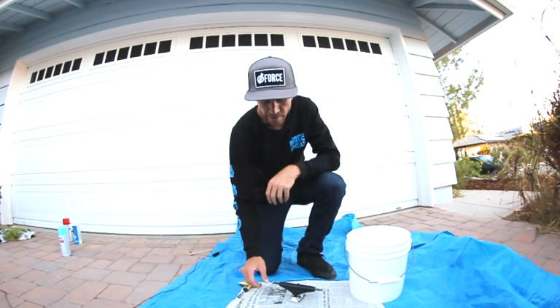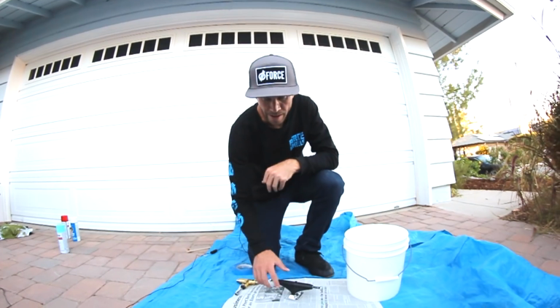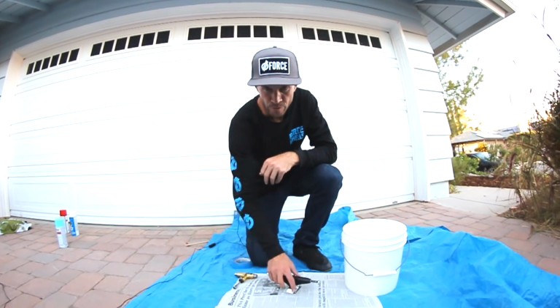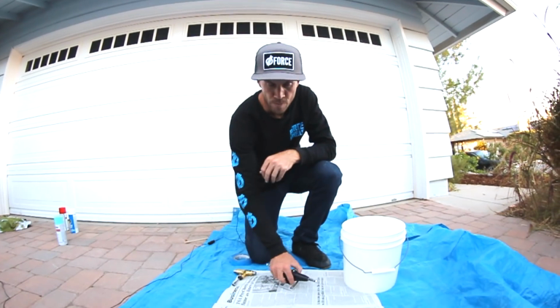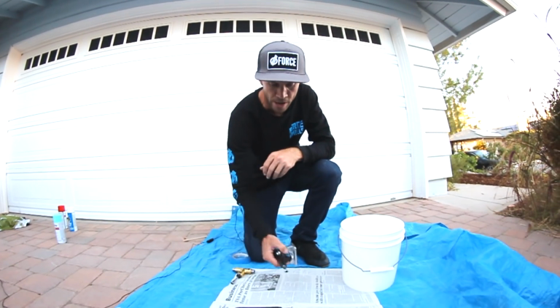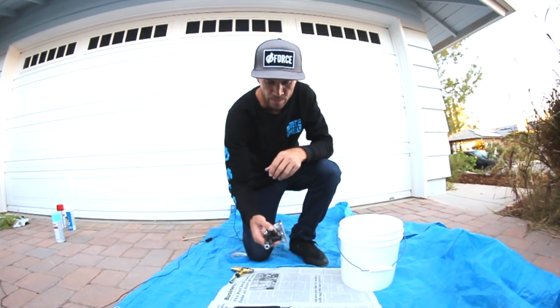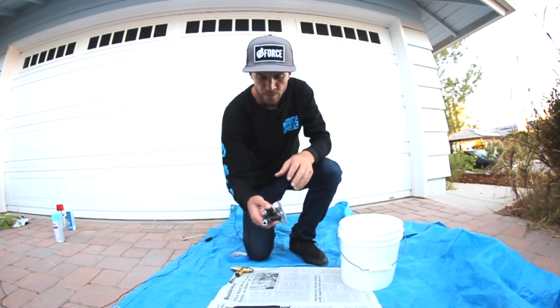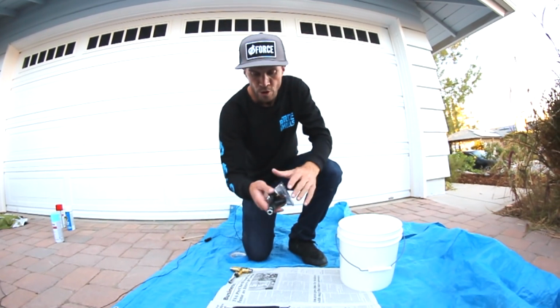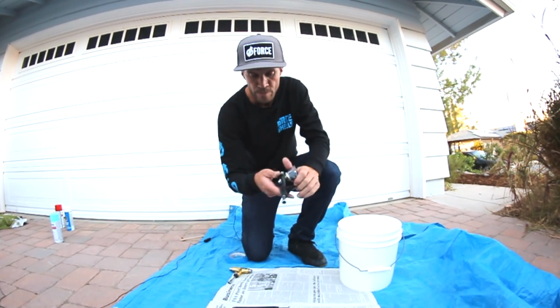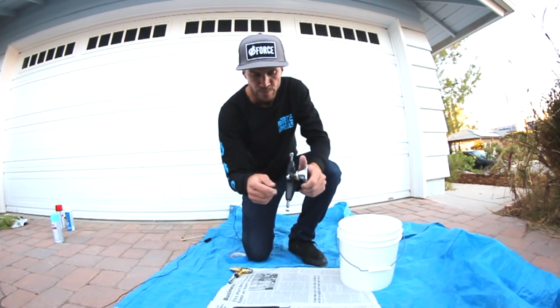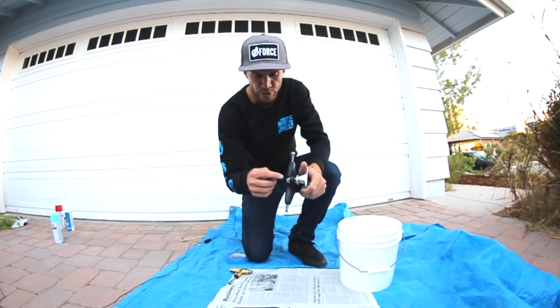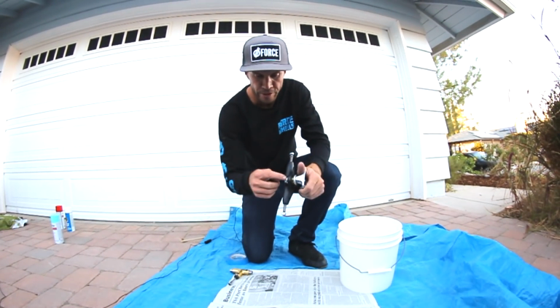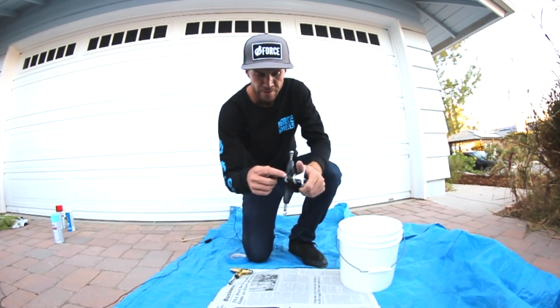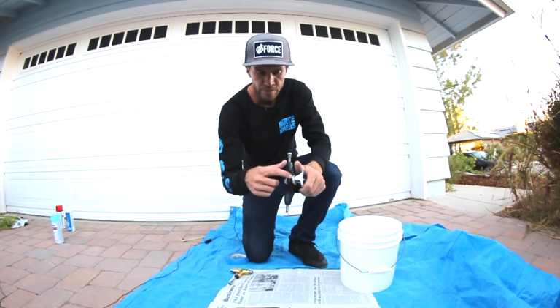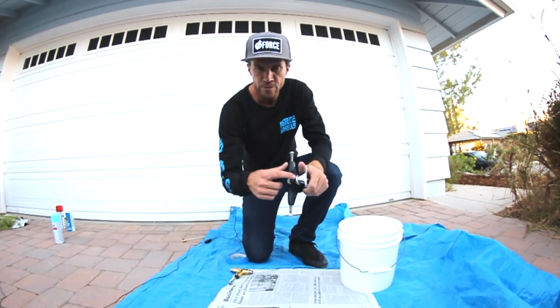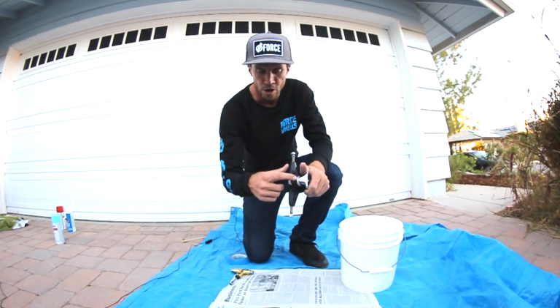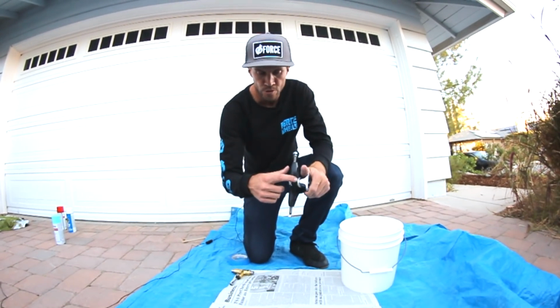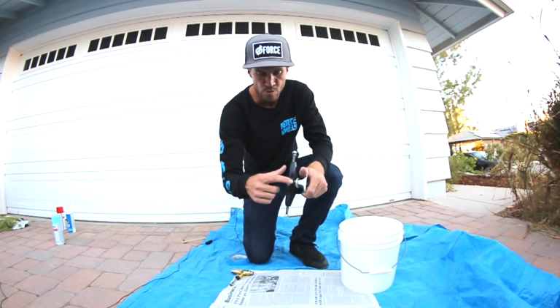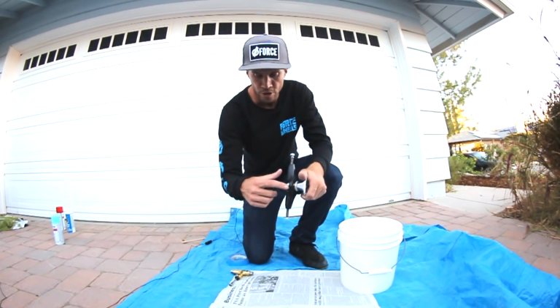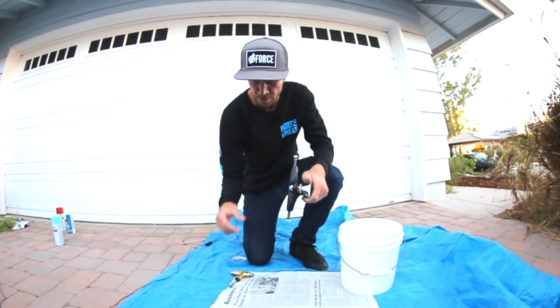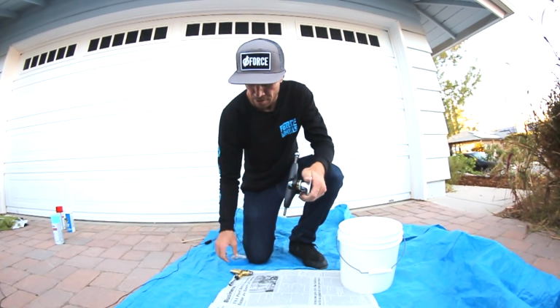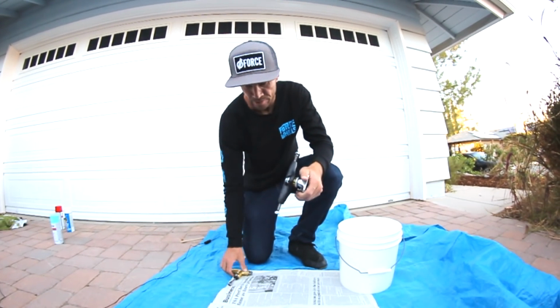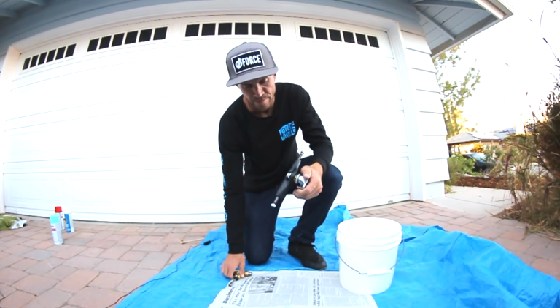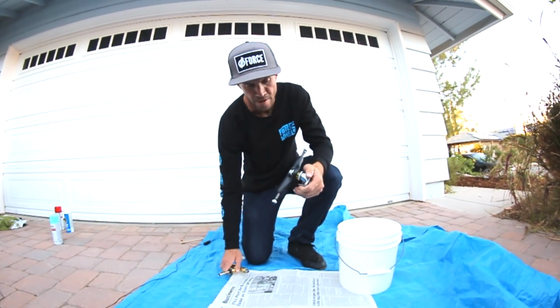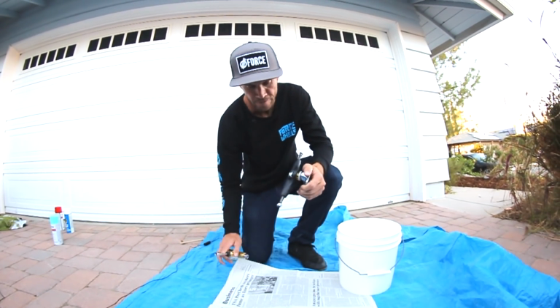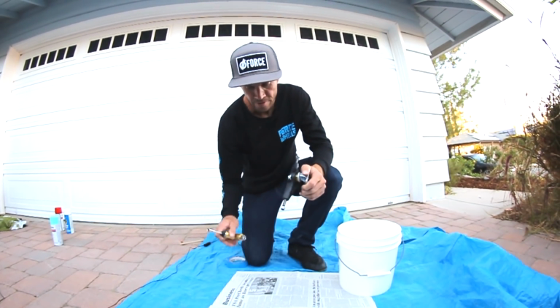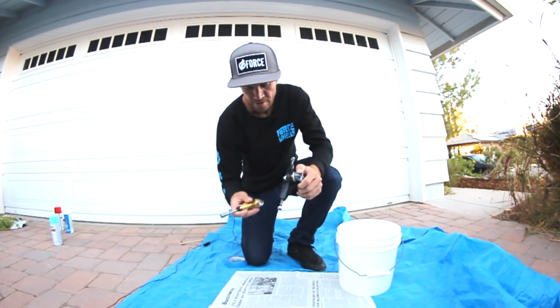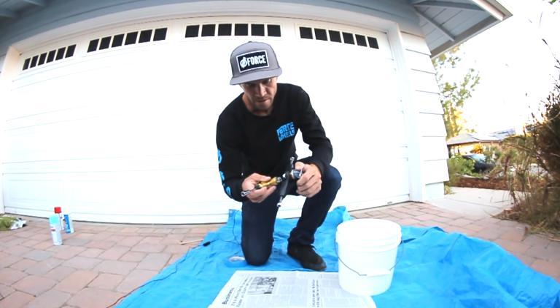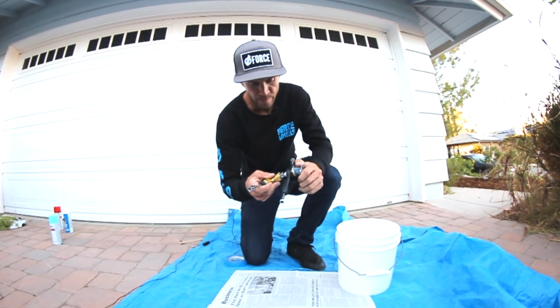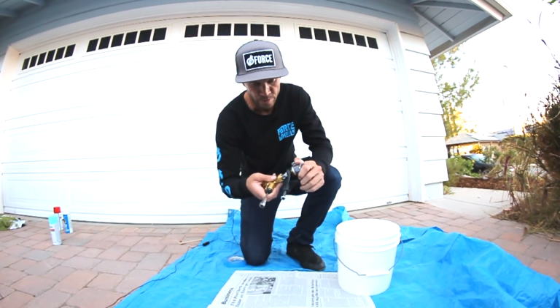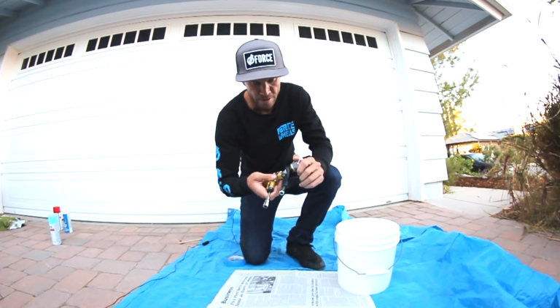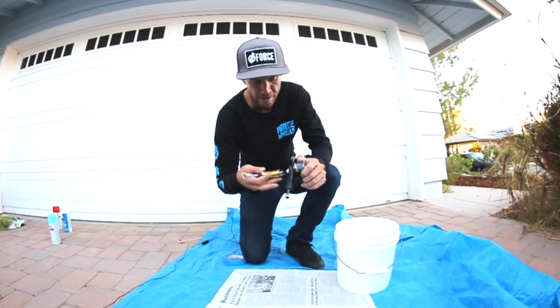Before I paint them, we don't paint the bushings or the hardware or the washers. So I'm gonna take them off and put them to the side.